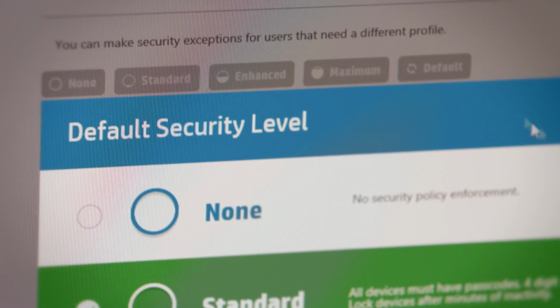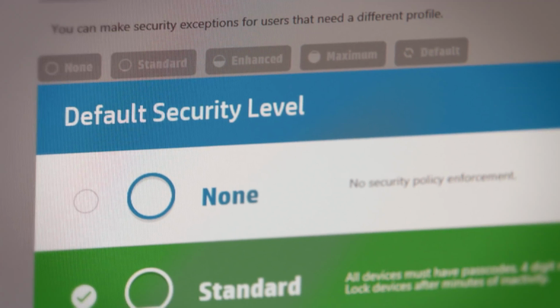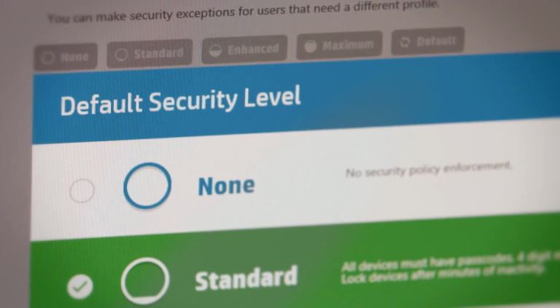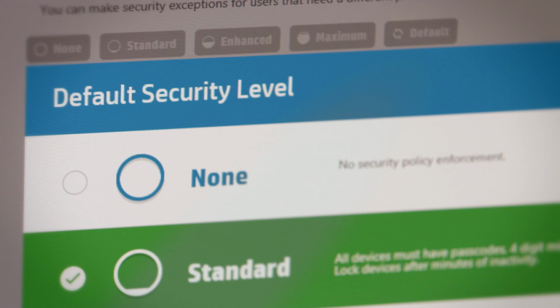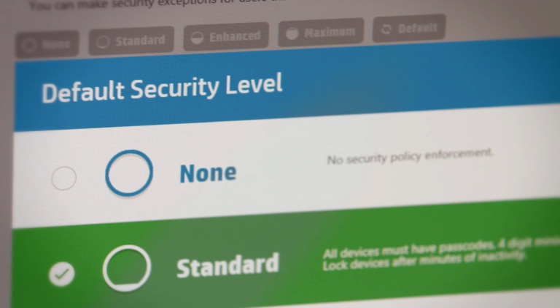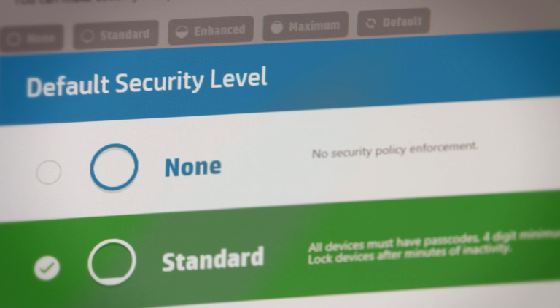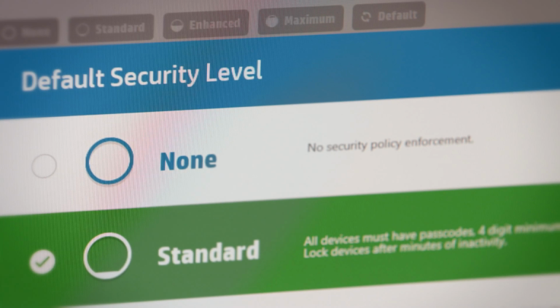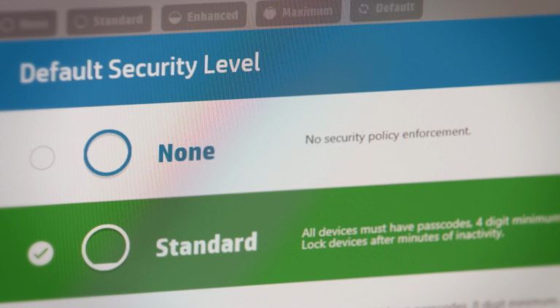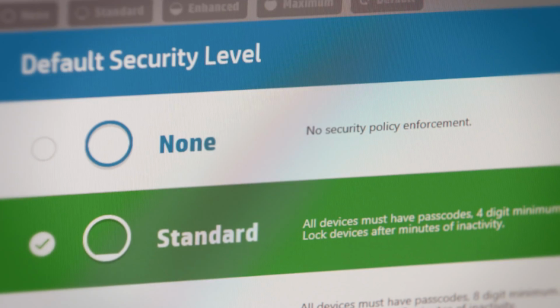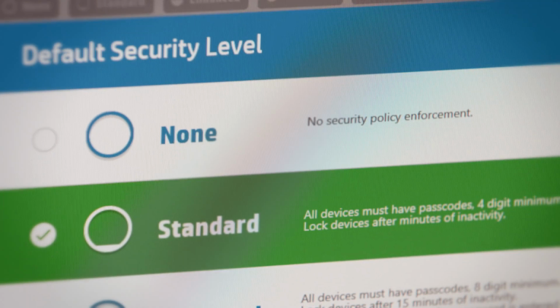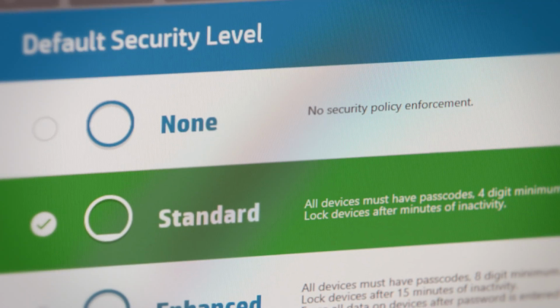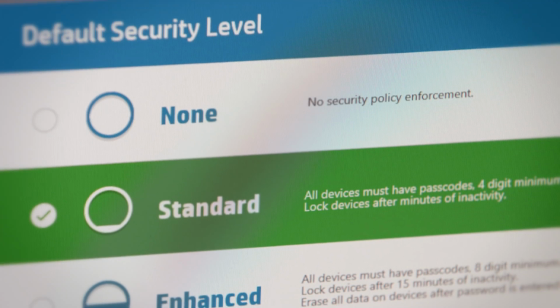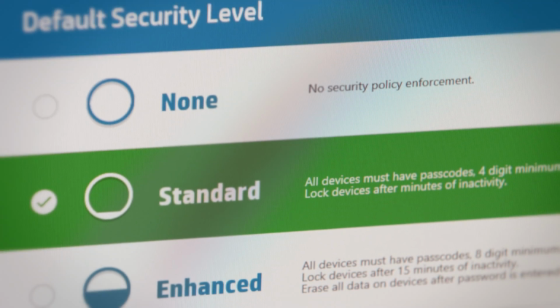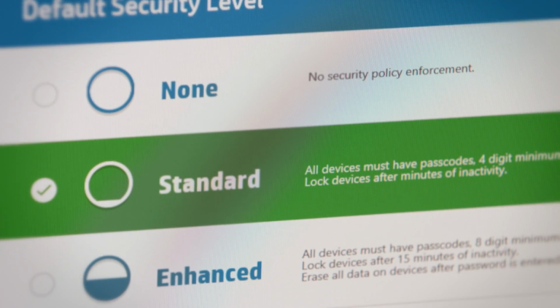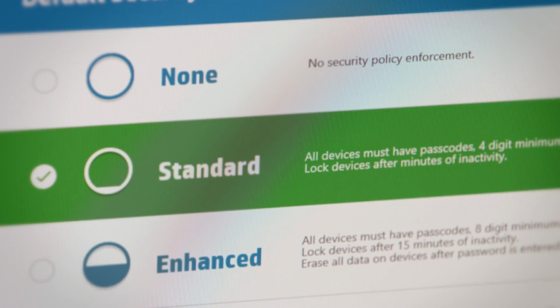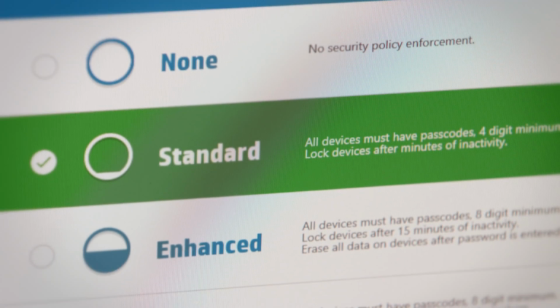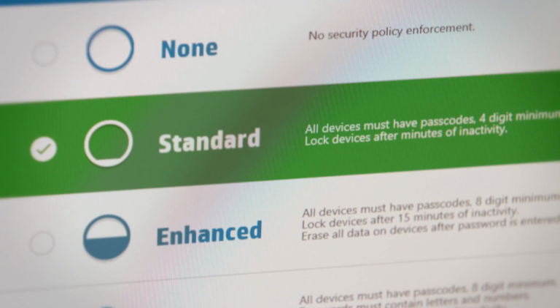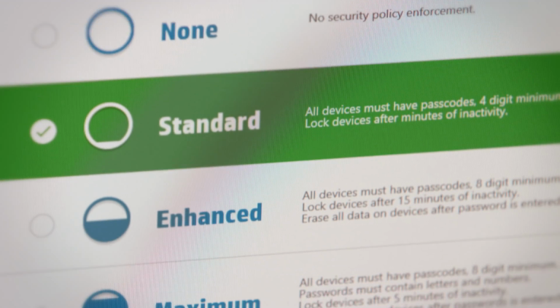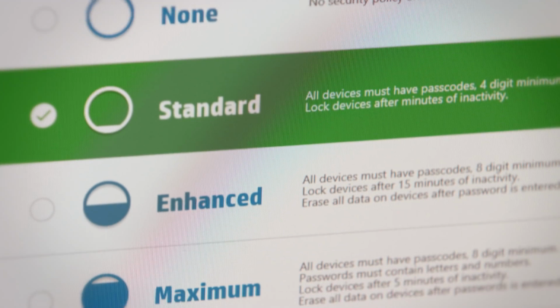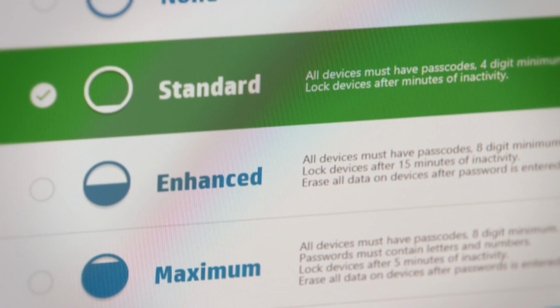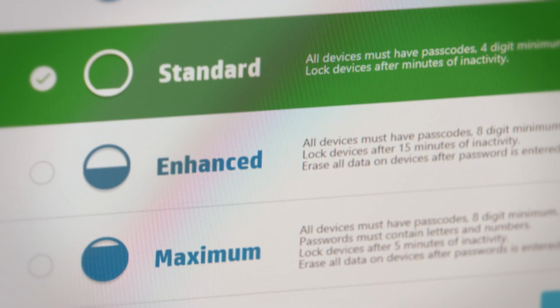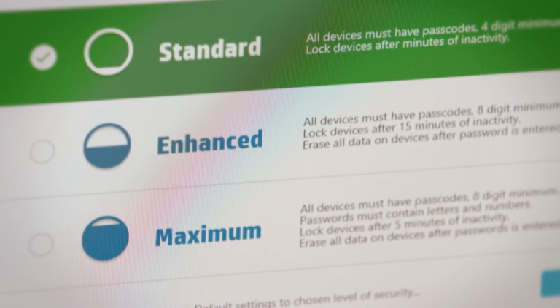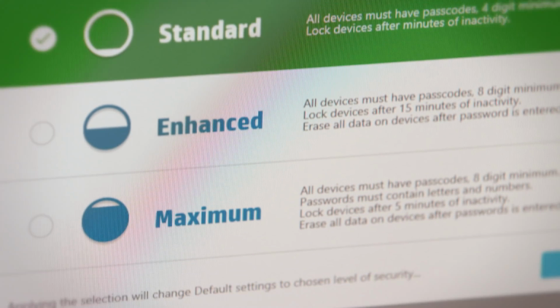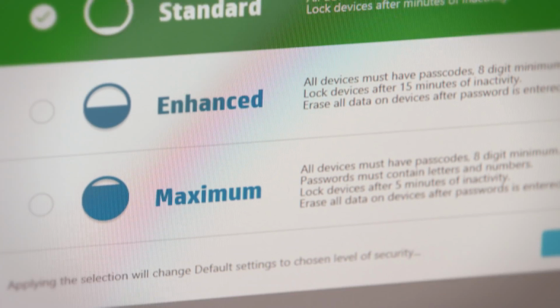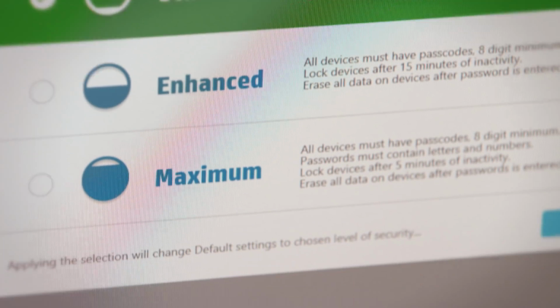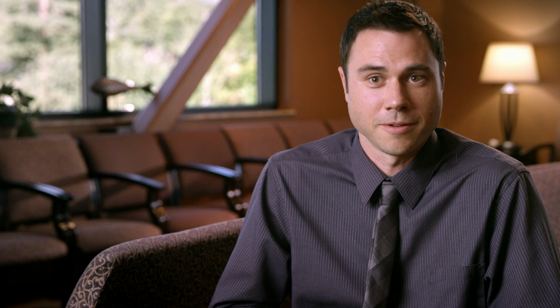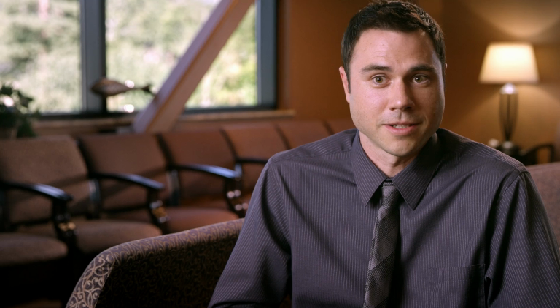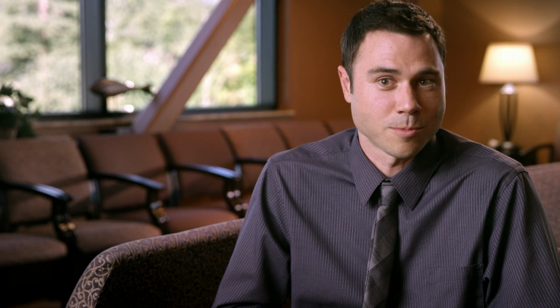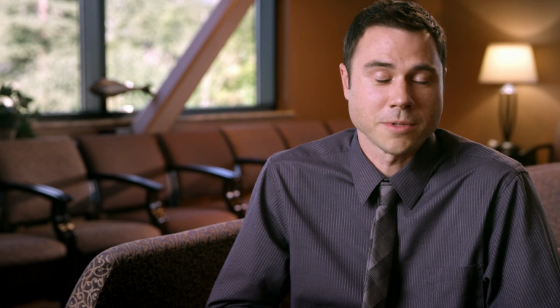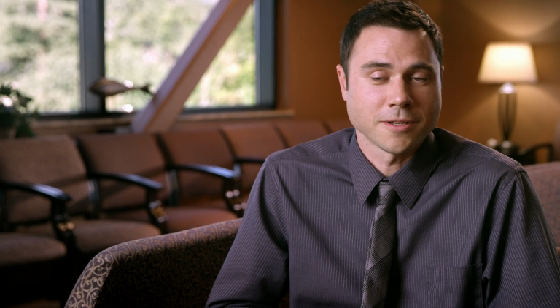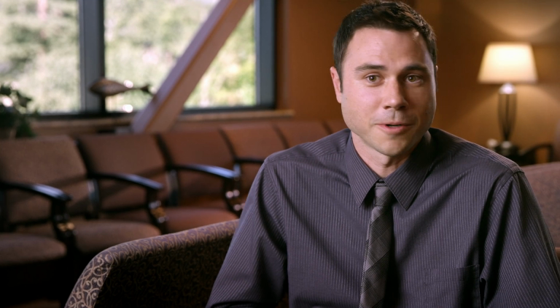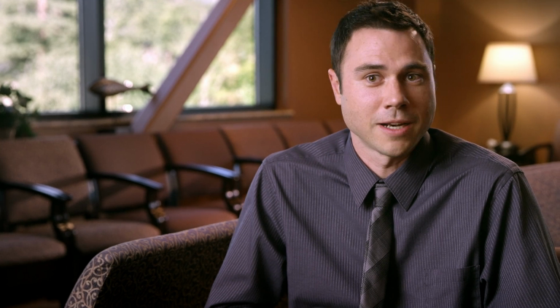You can also set security permissions so that after, say, 10 or 15 failed attempts, the device just wipes itself automatically.